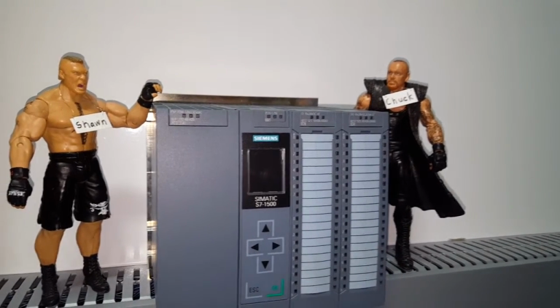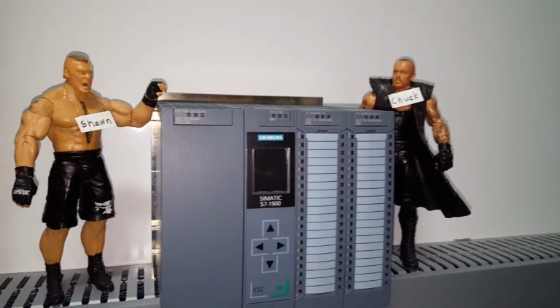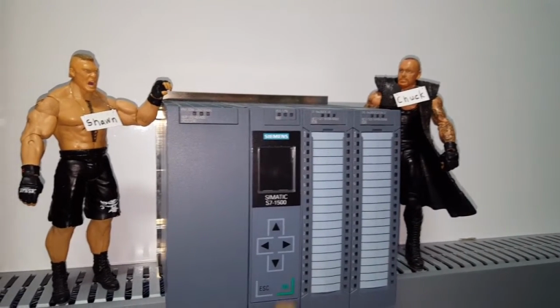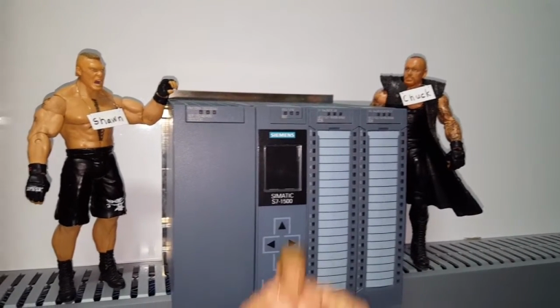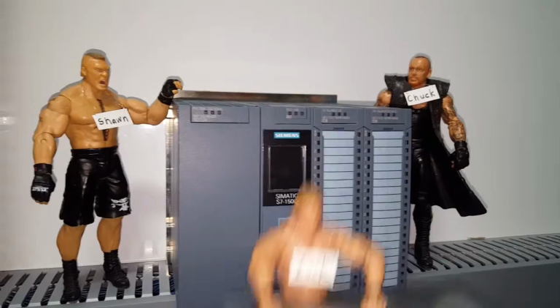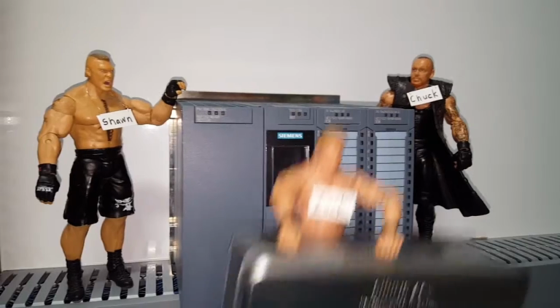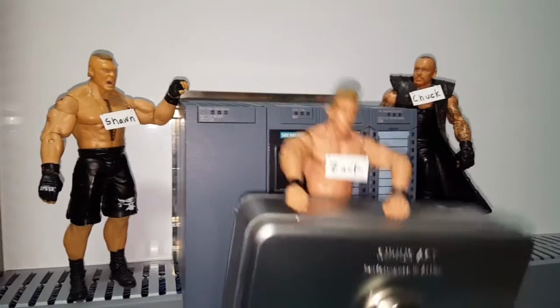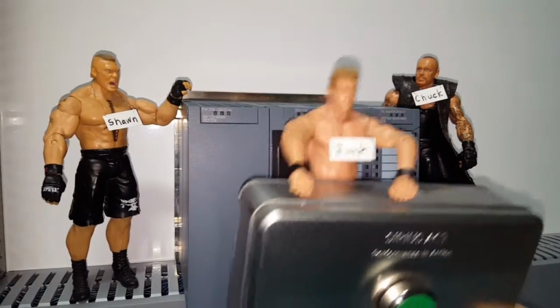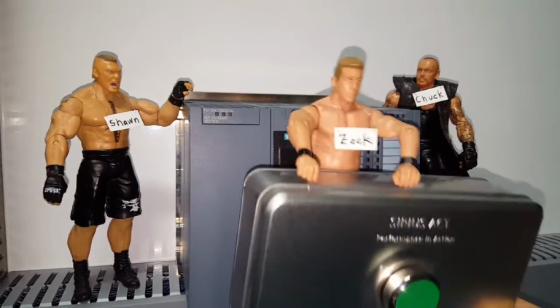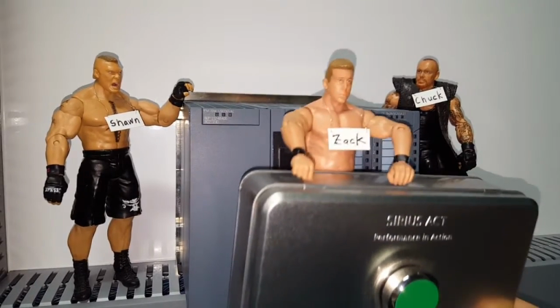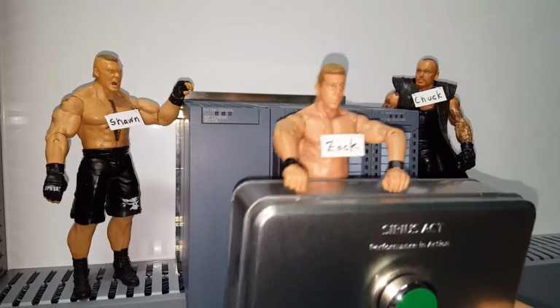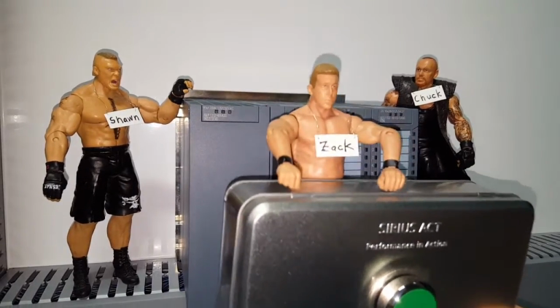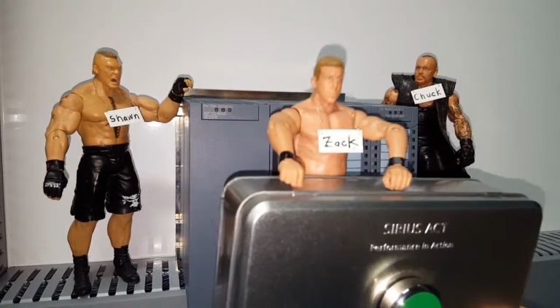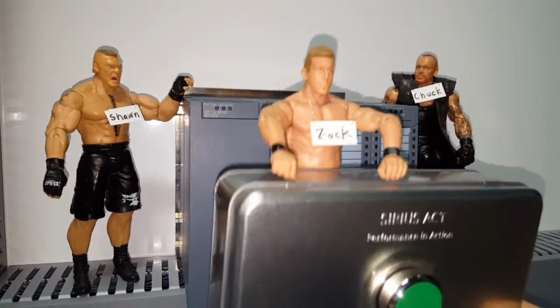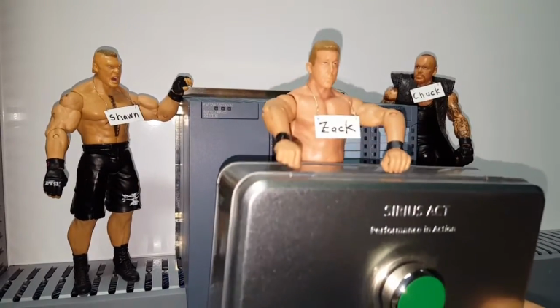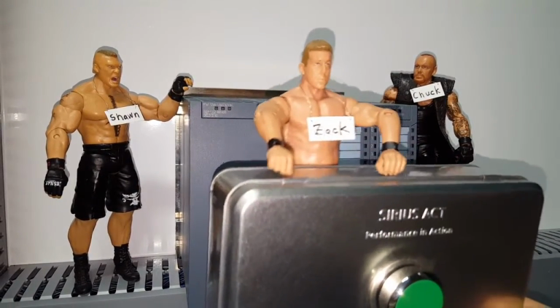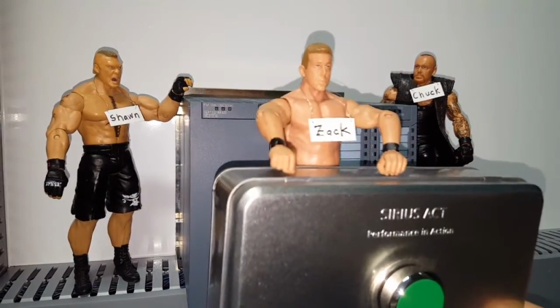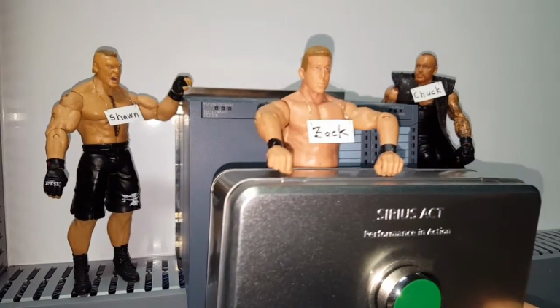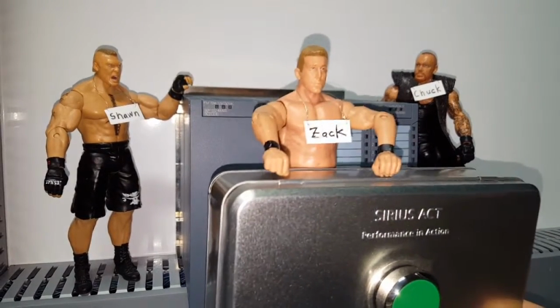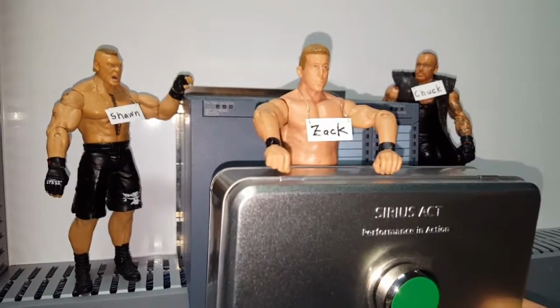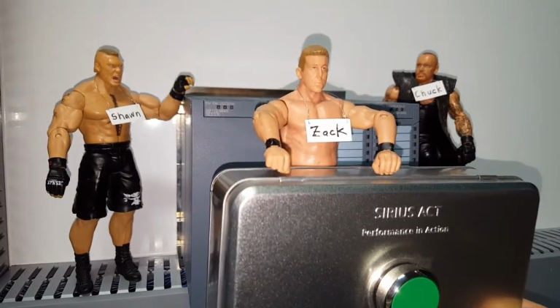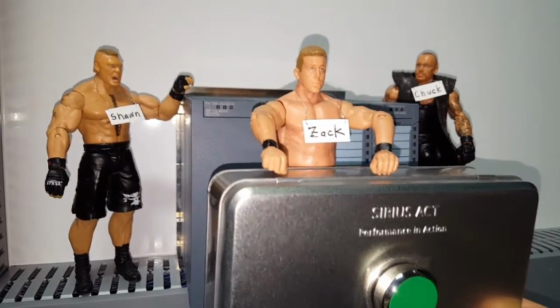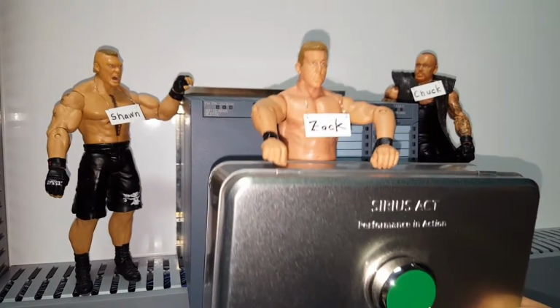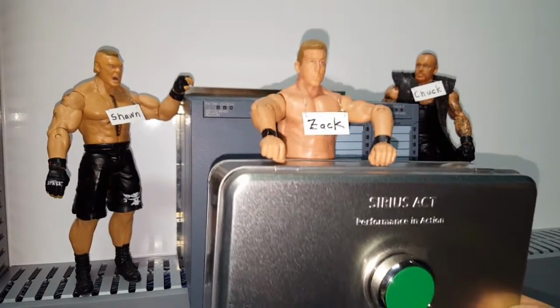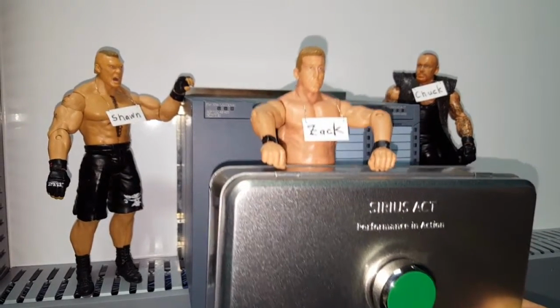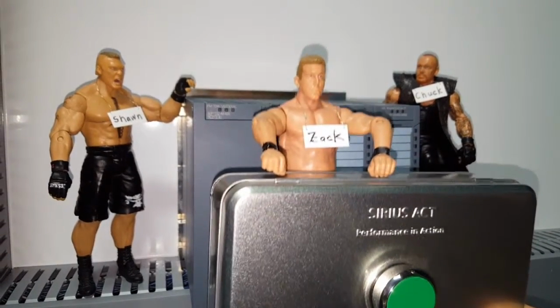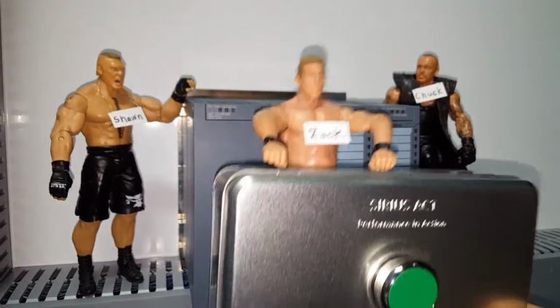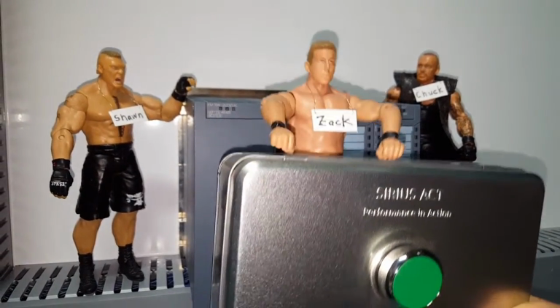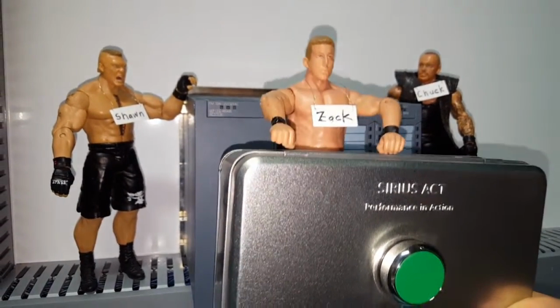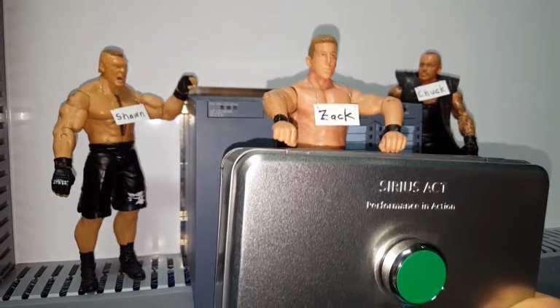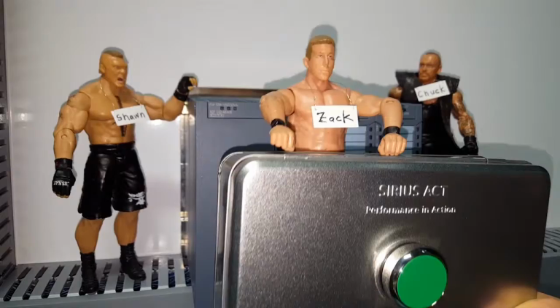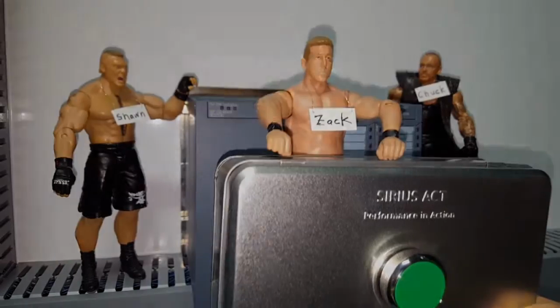Hey Sean, how about a 22-millimeter push button? I am using Comfort Series HMI. Get back to your cubicle.